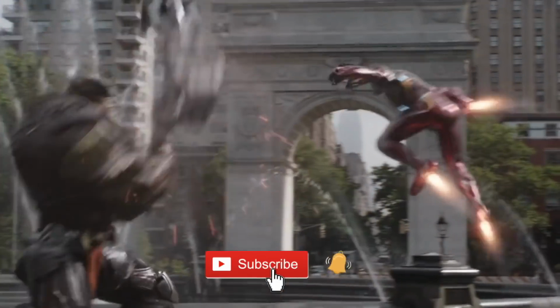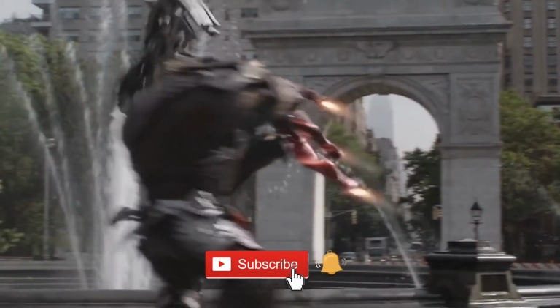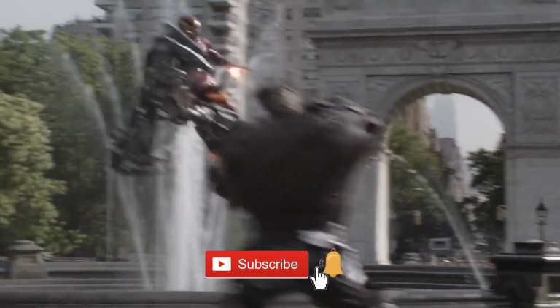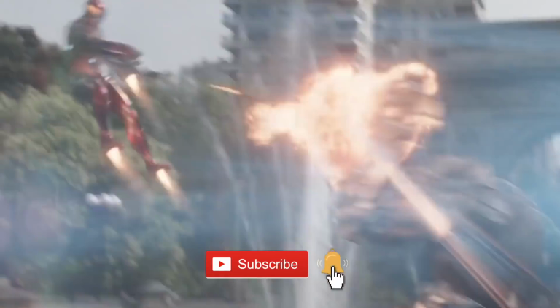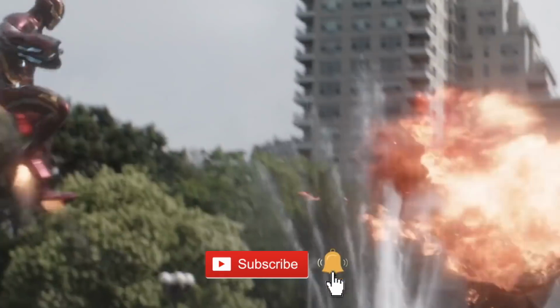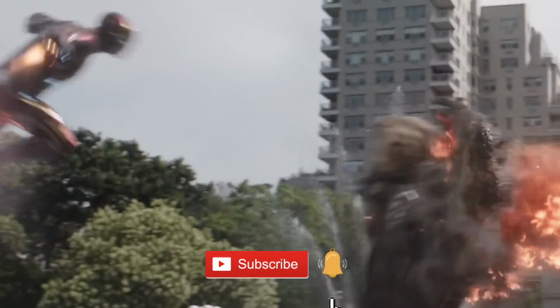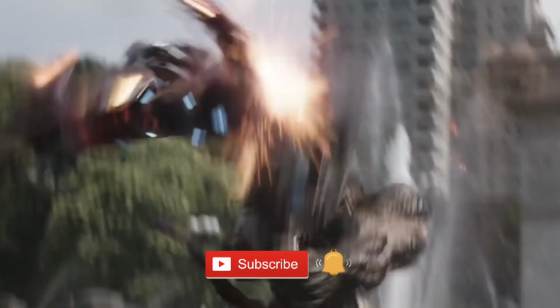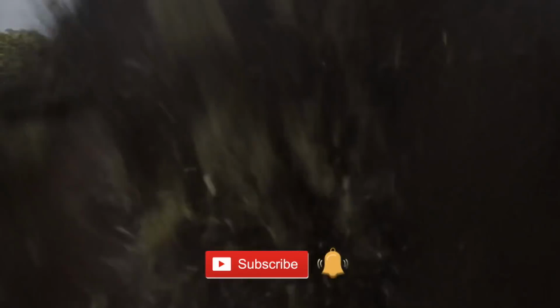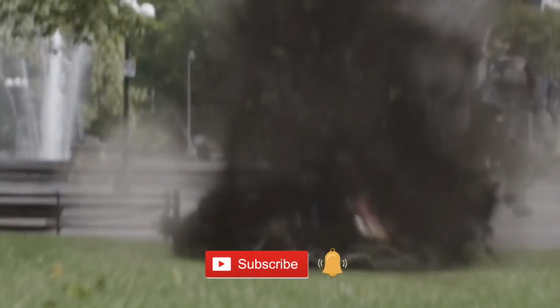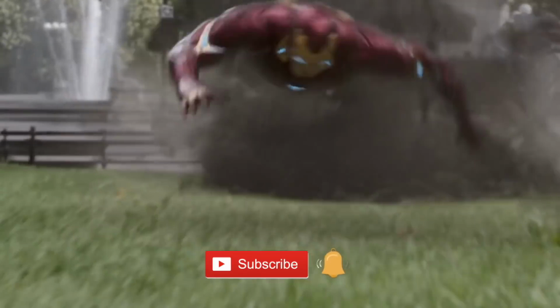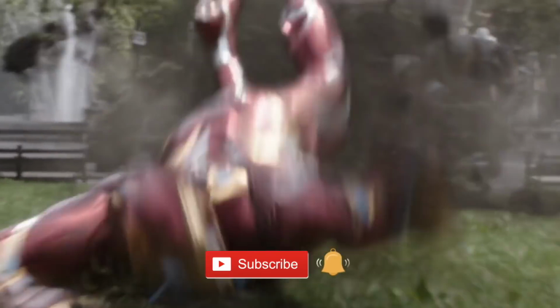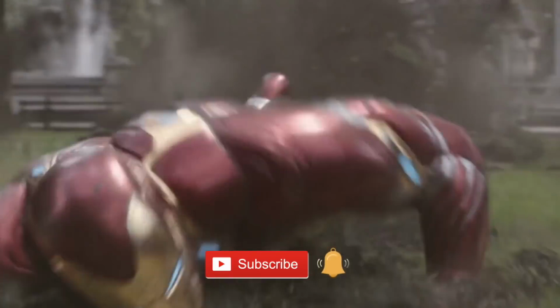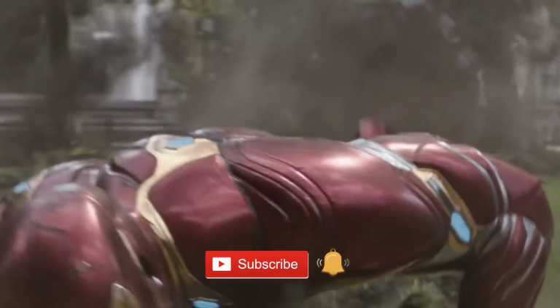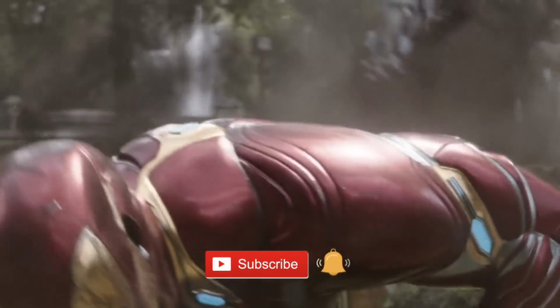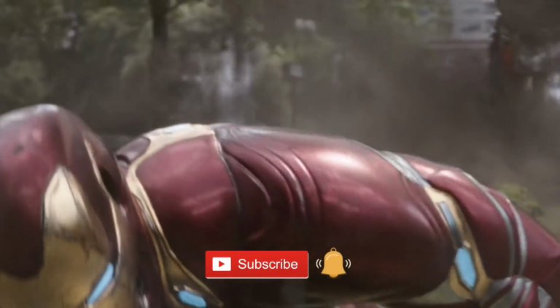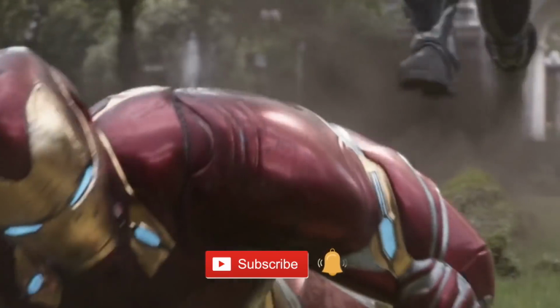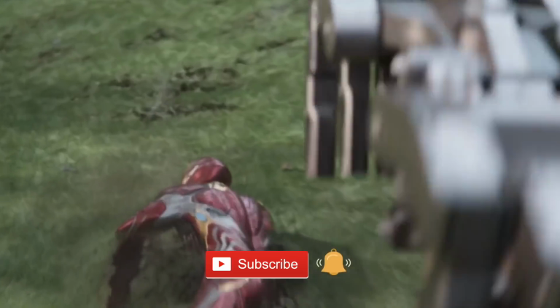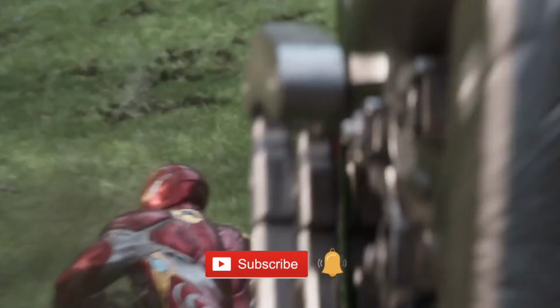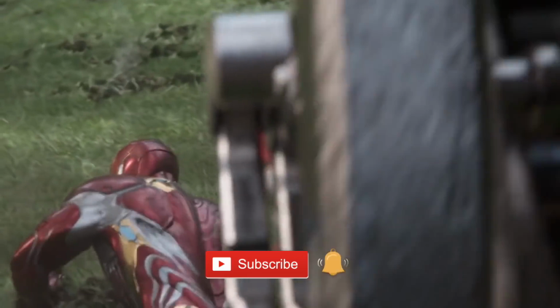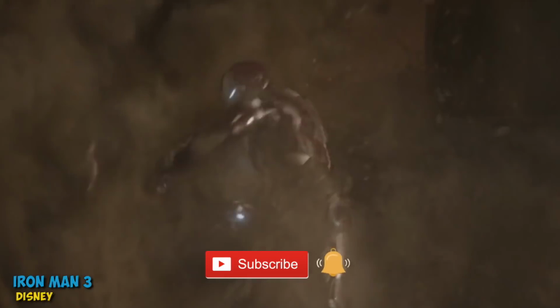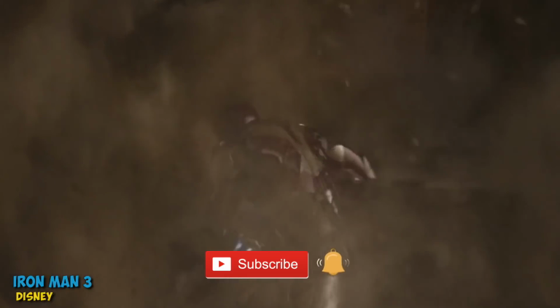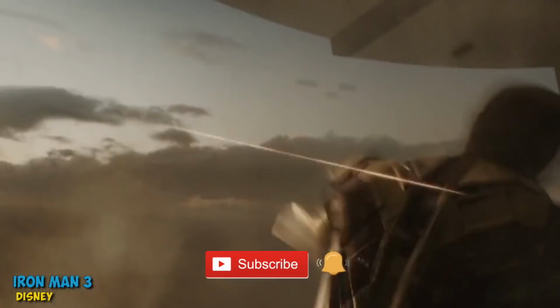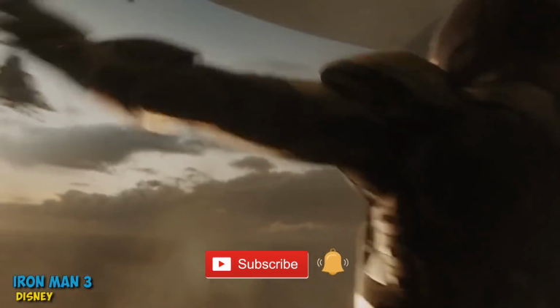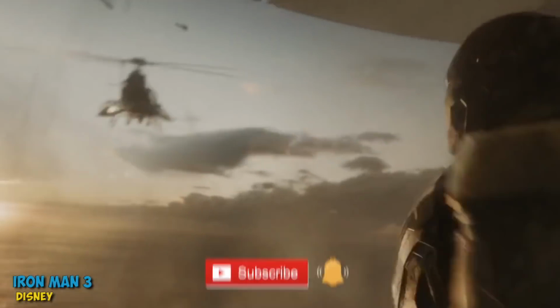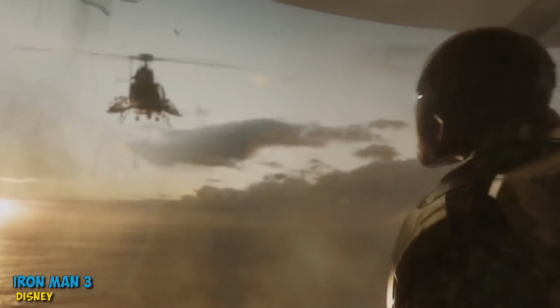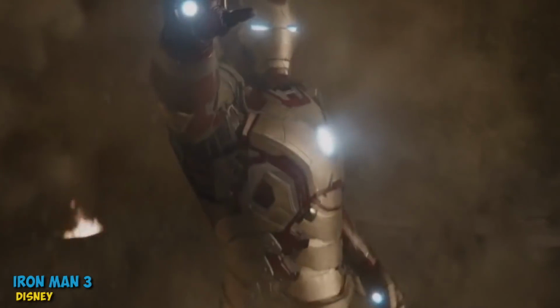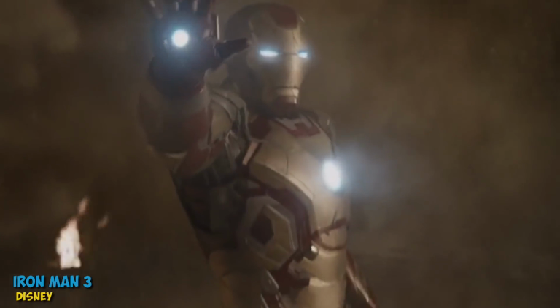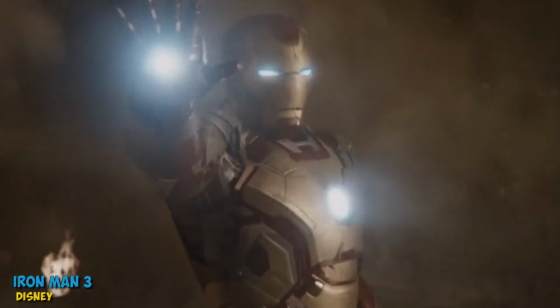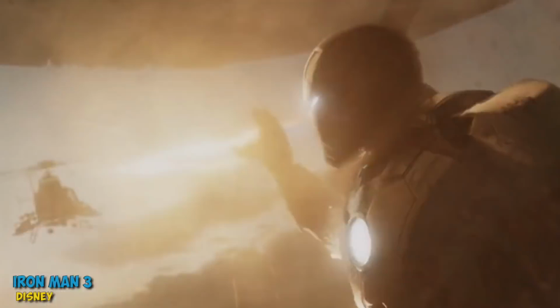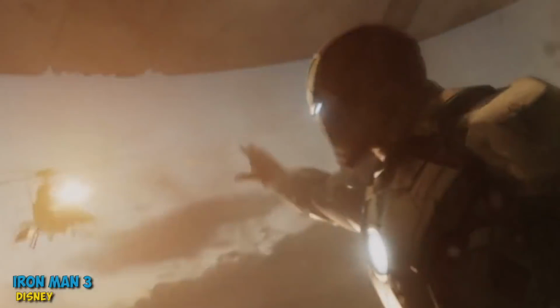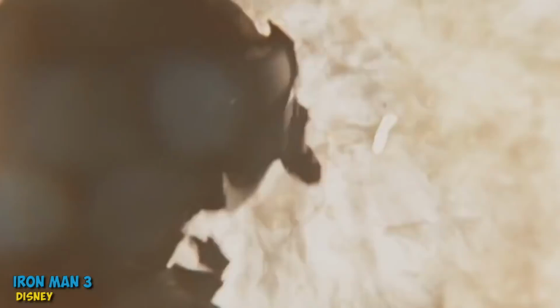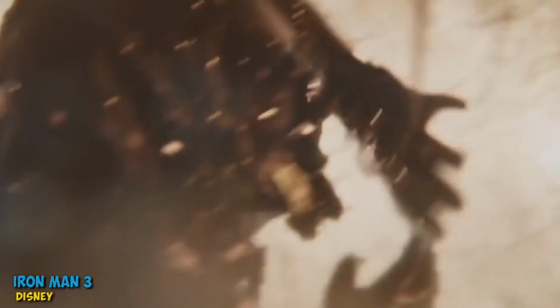Wait a minute — what are they not telling us? While at that time they may have shrunk the tech down to a glove, we have to chalk the repulsor ray up to Tony Stark as a genius.